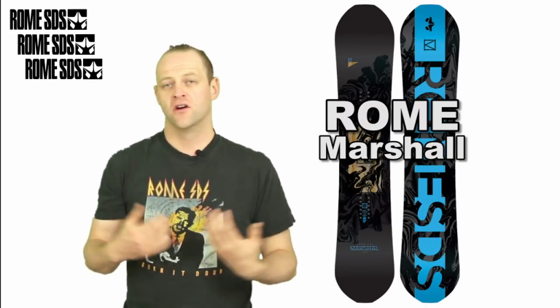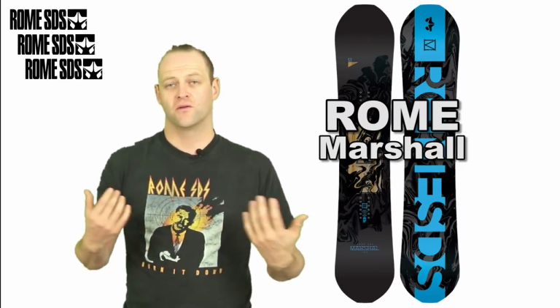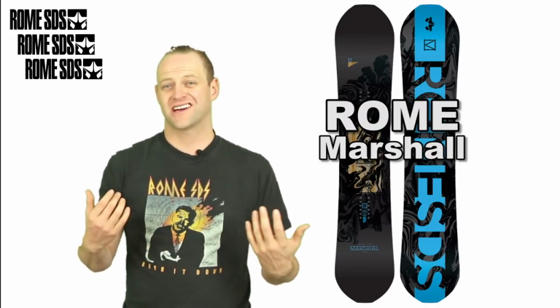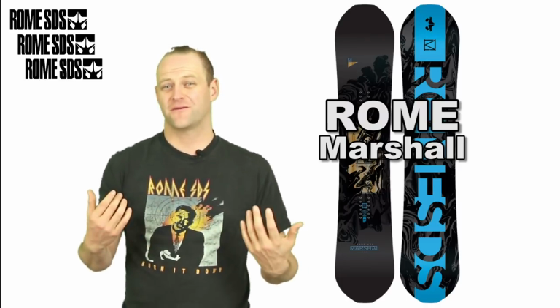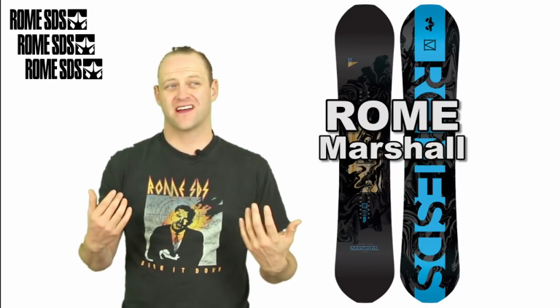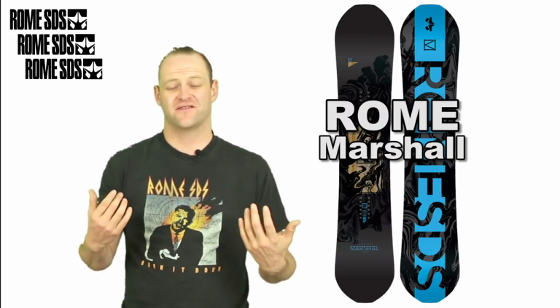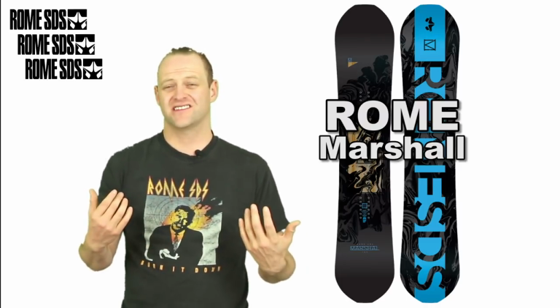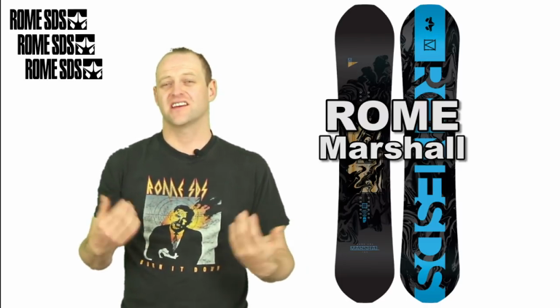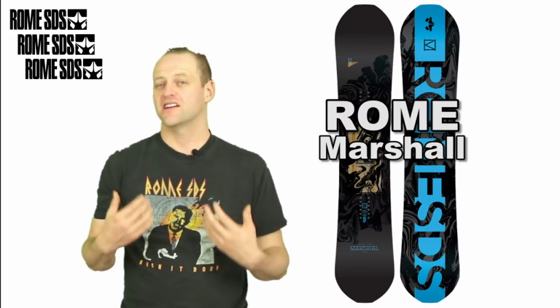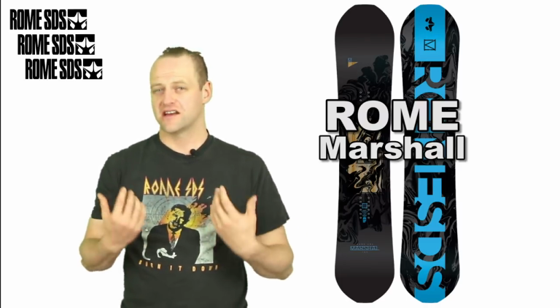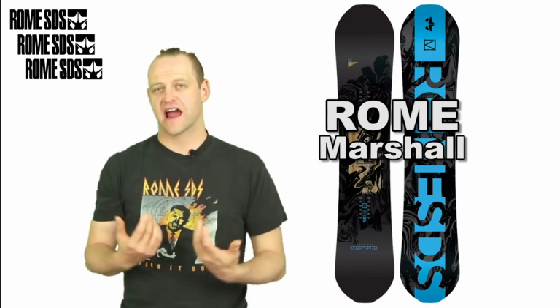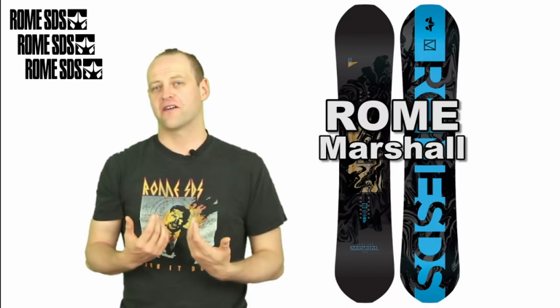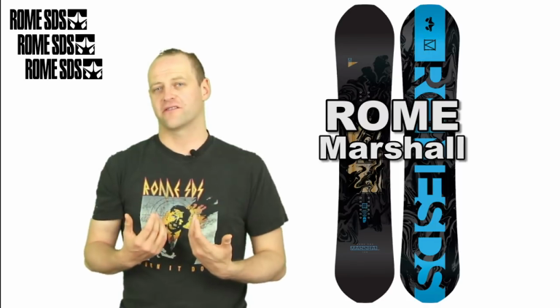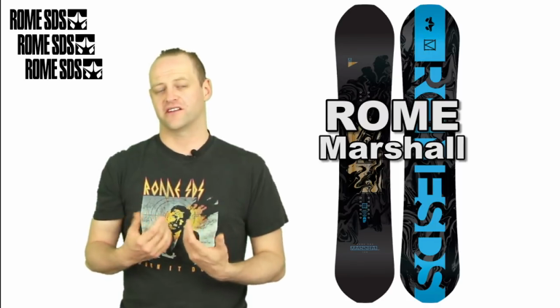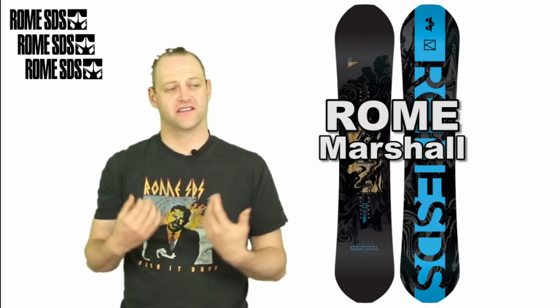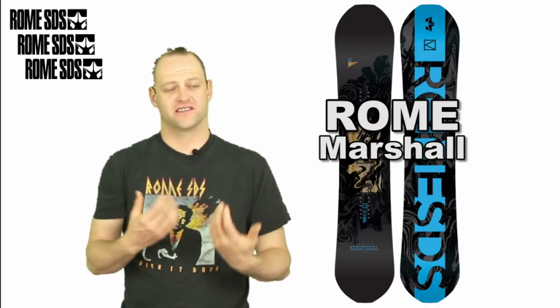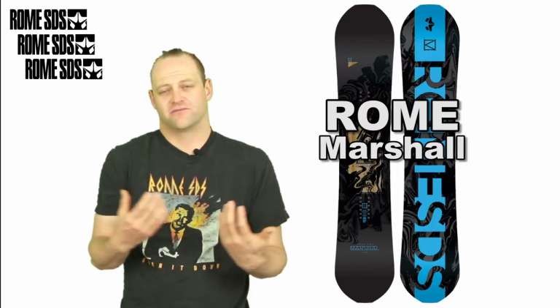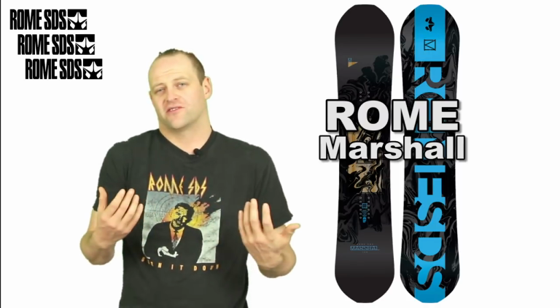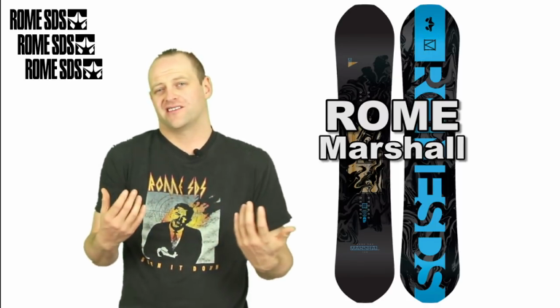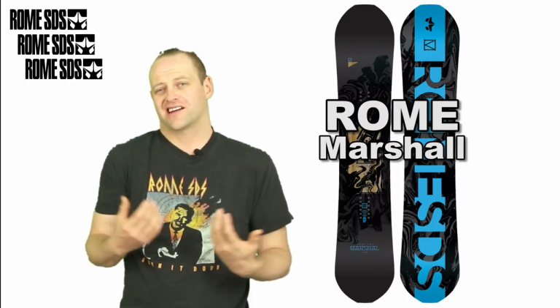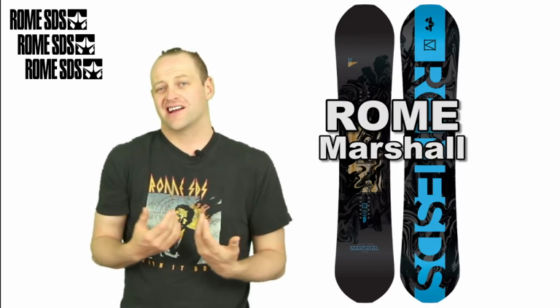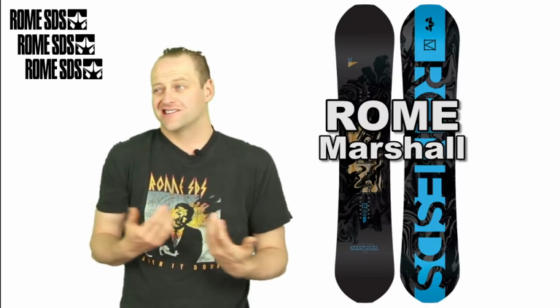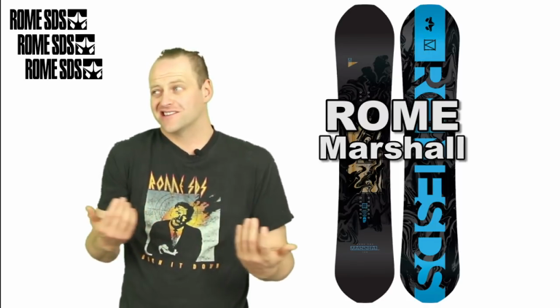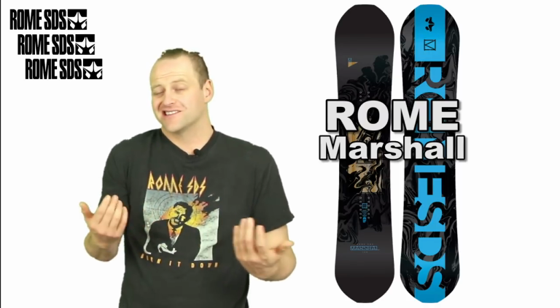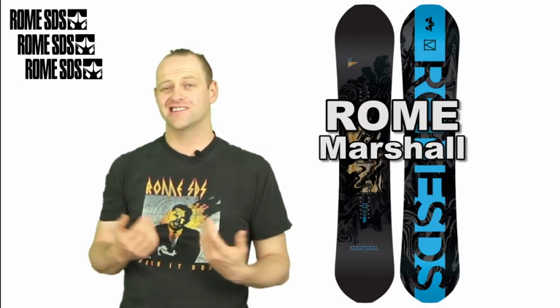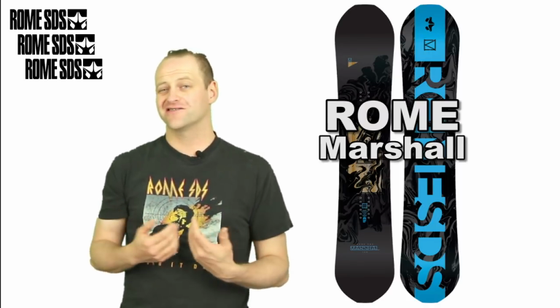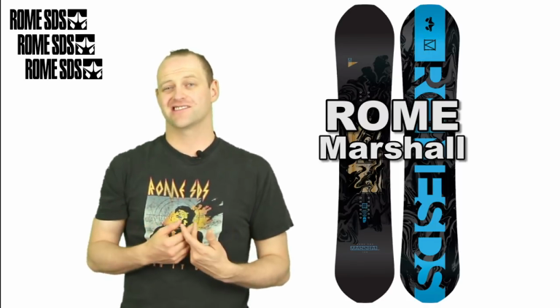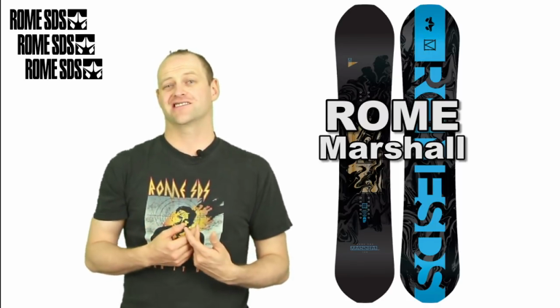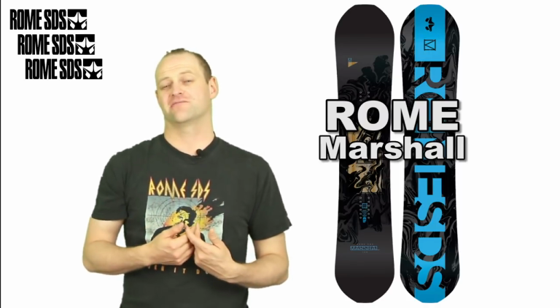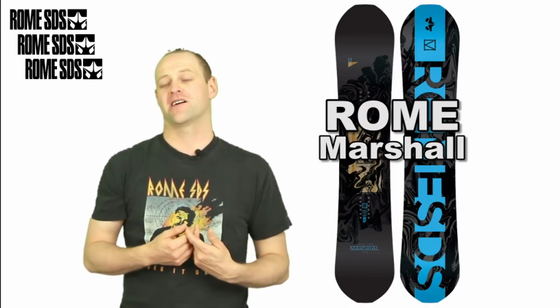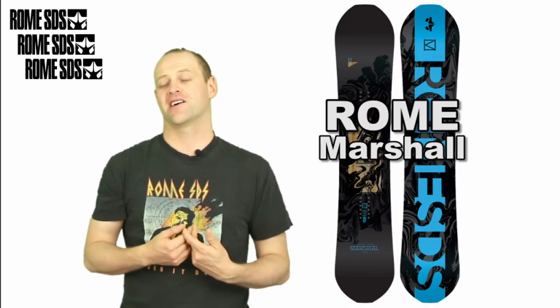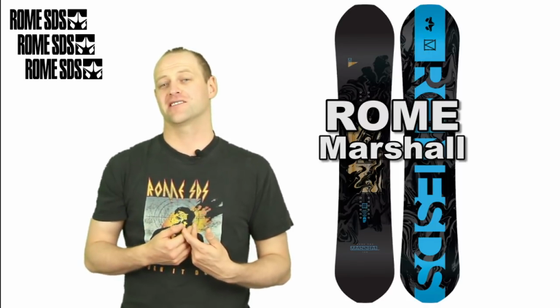Was I a fan of this? Not really. This is a board that kind of just doesn't need to exist in my mind.